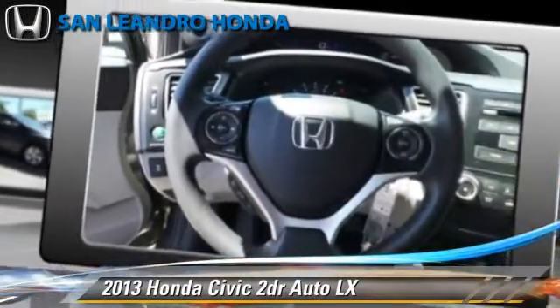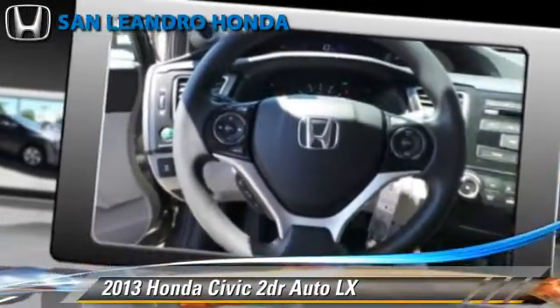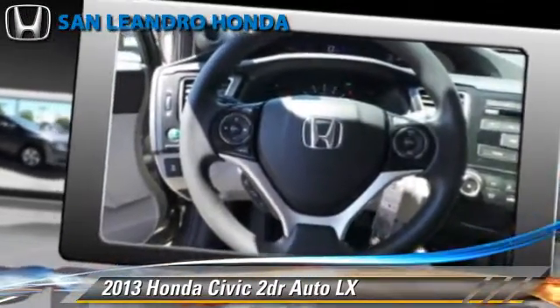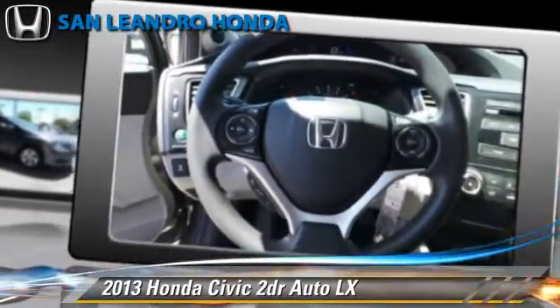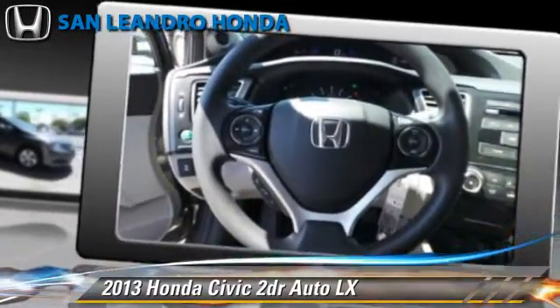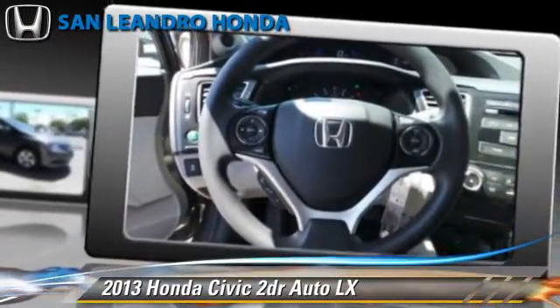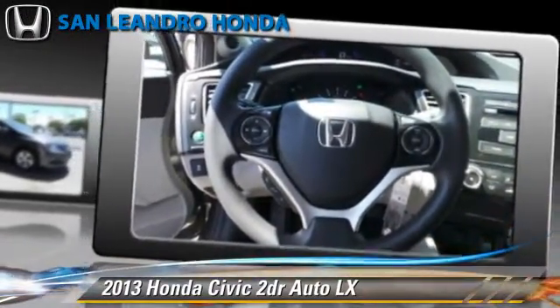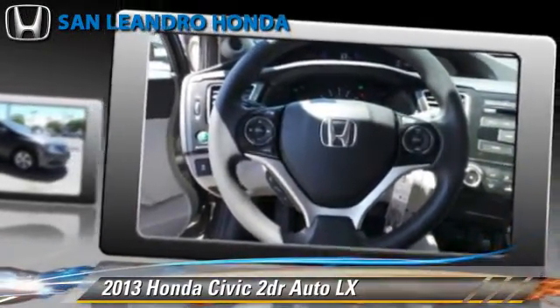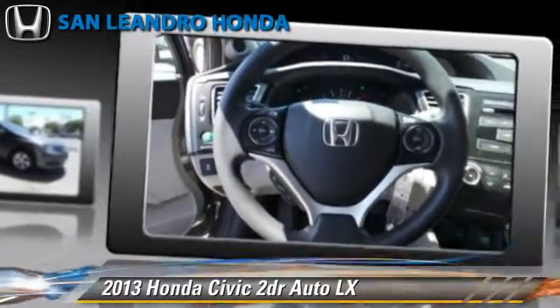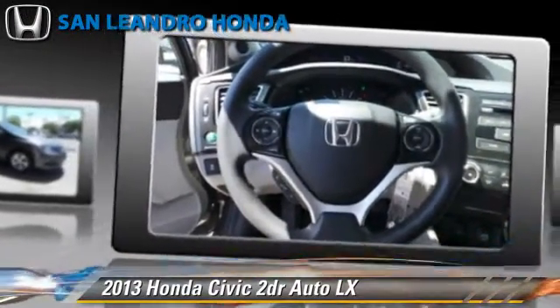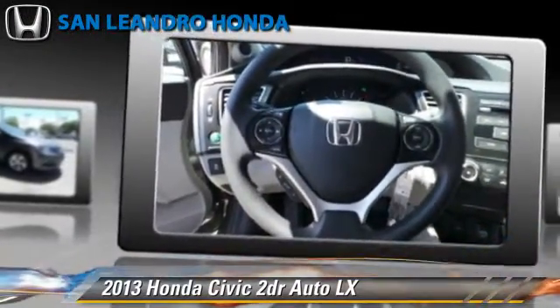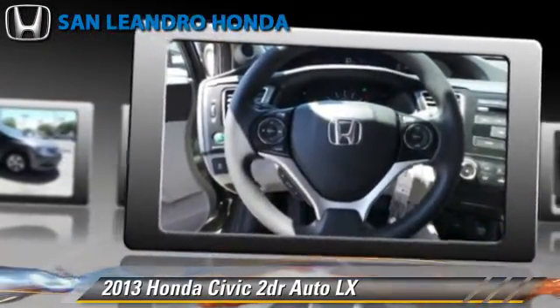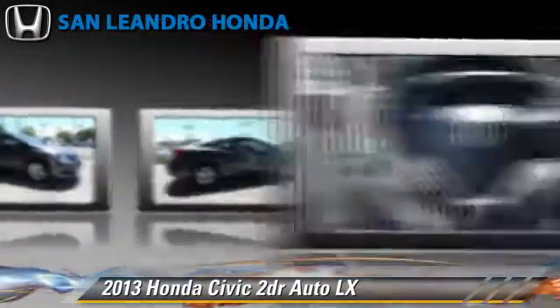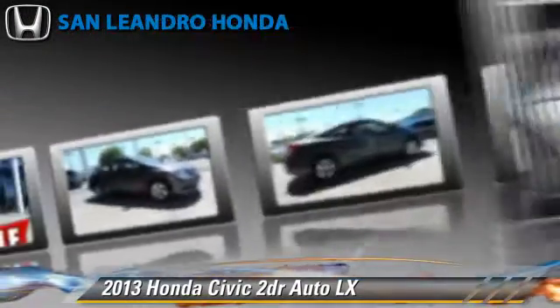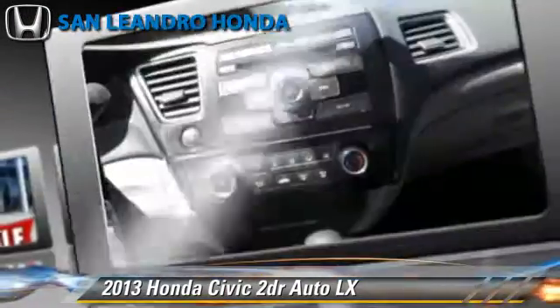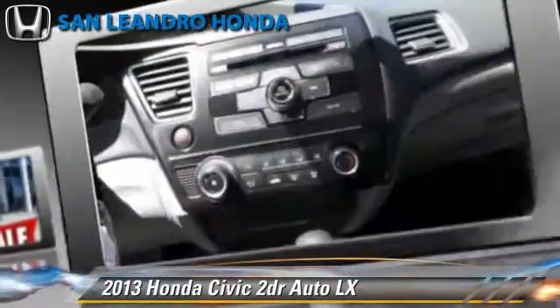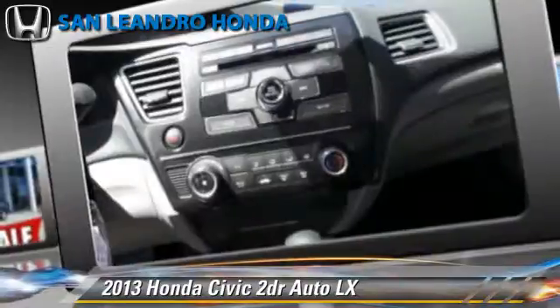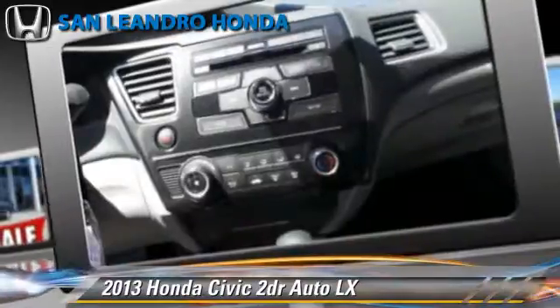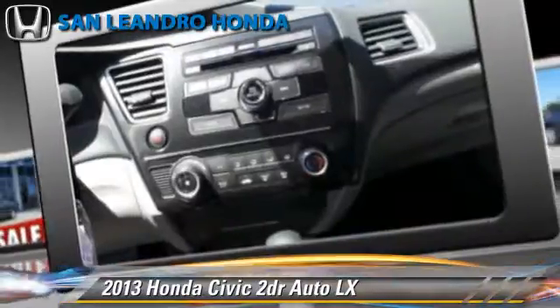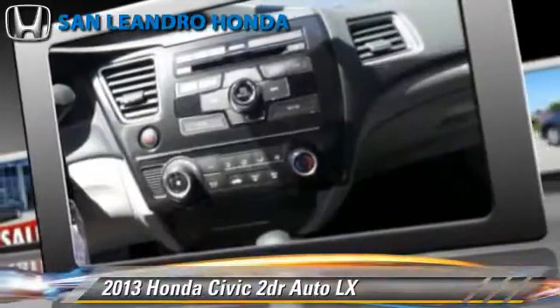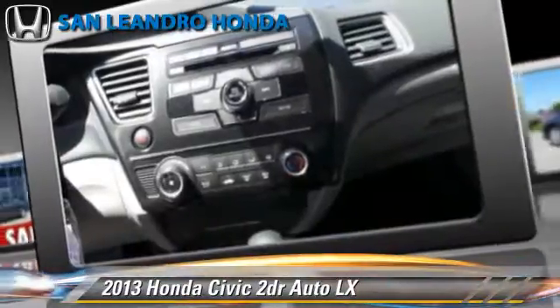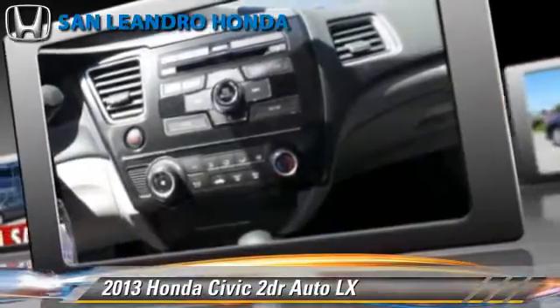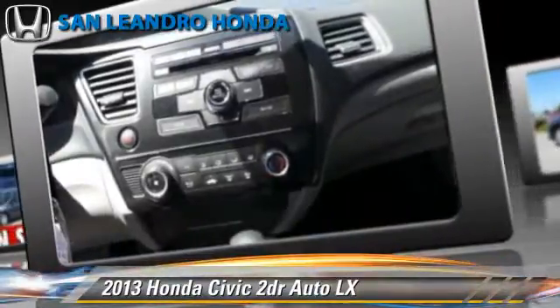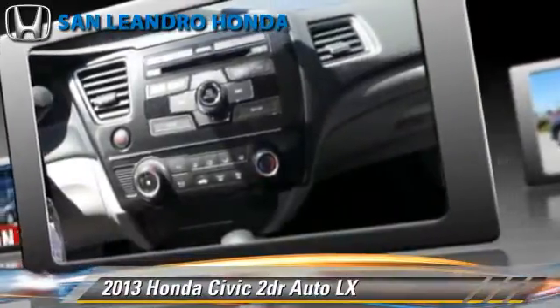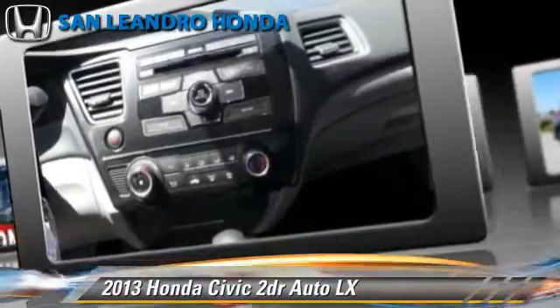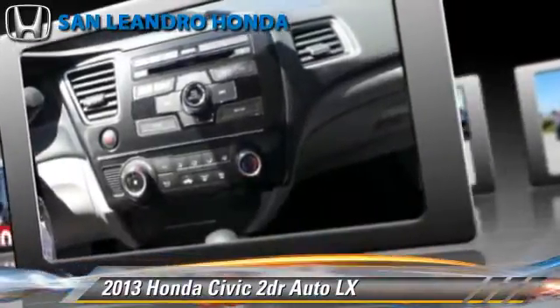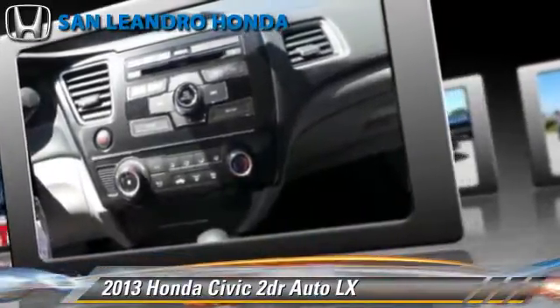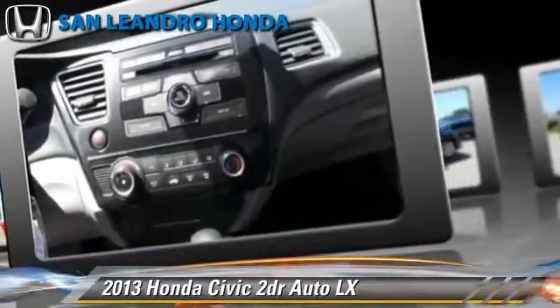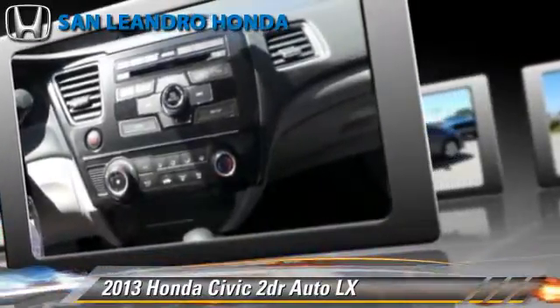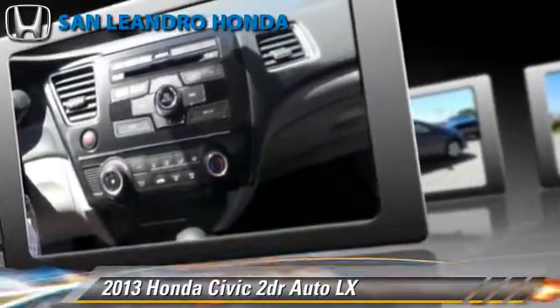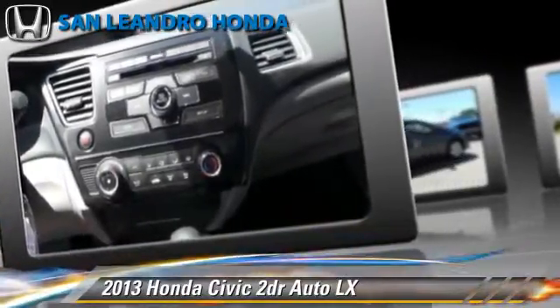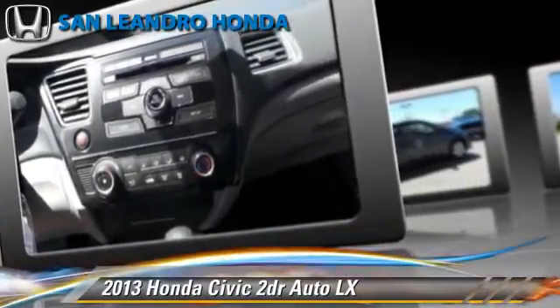Comfort and convenience features include cruise control, backup camera, and Bluetooth wireless.